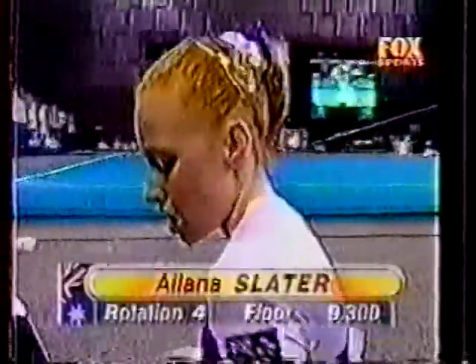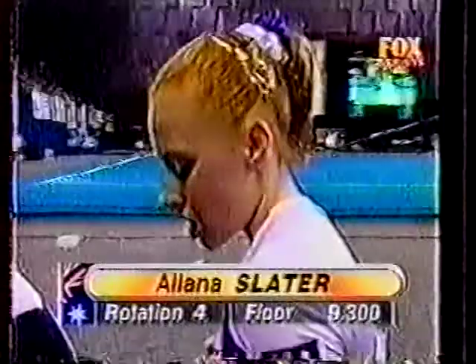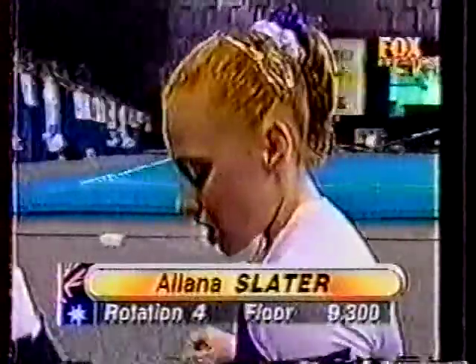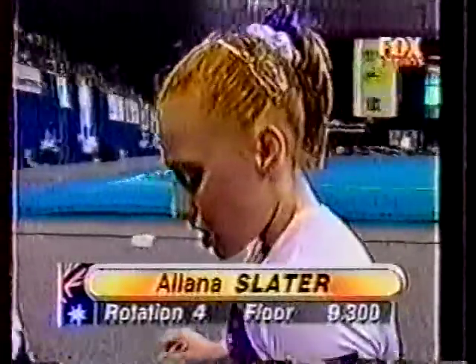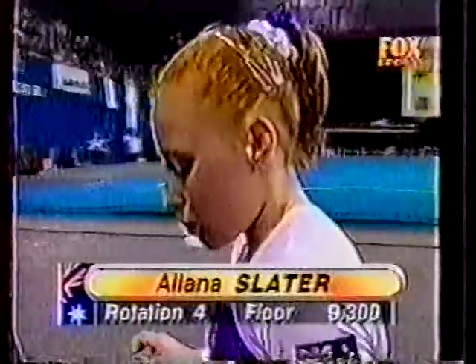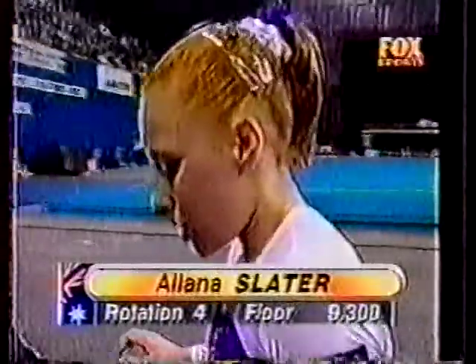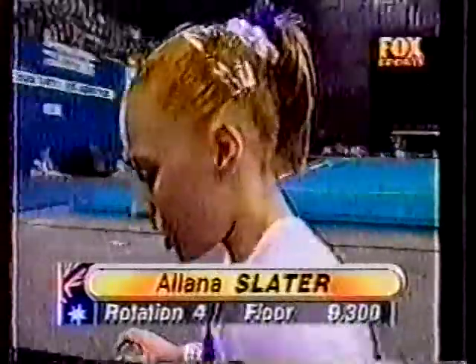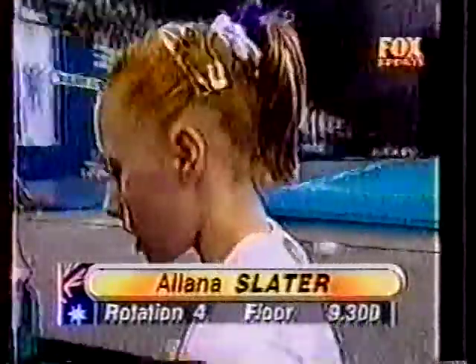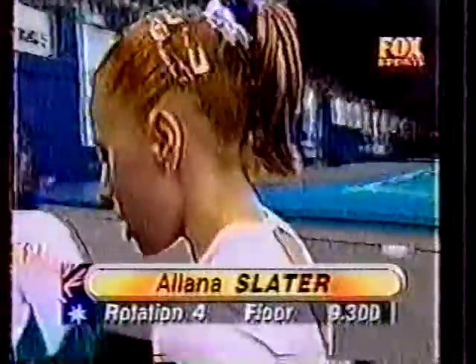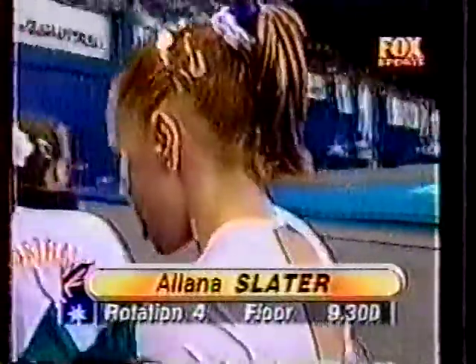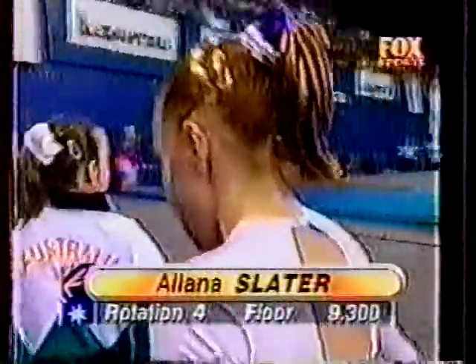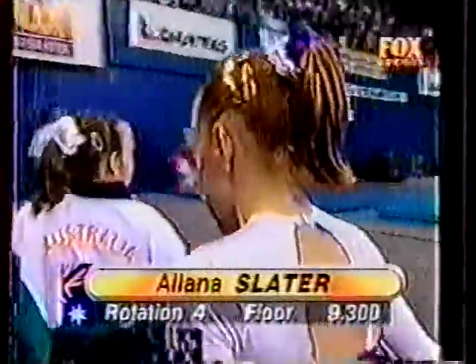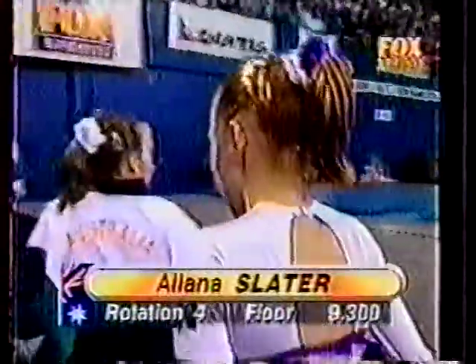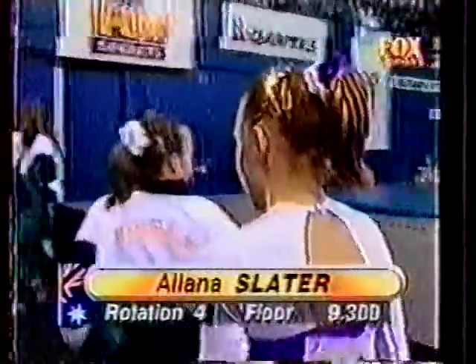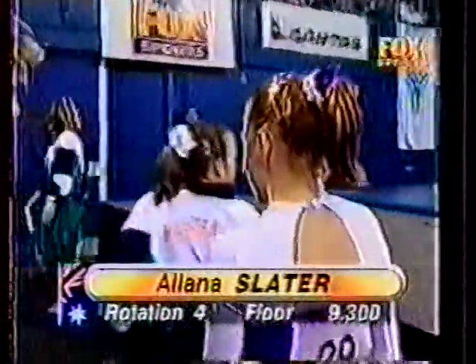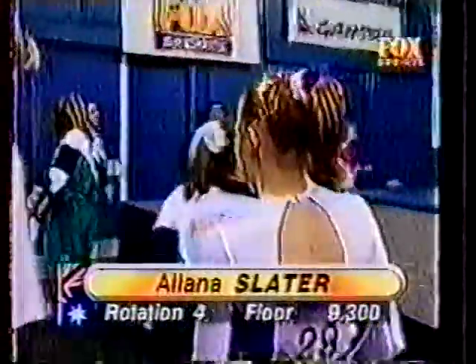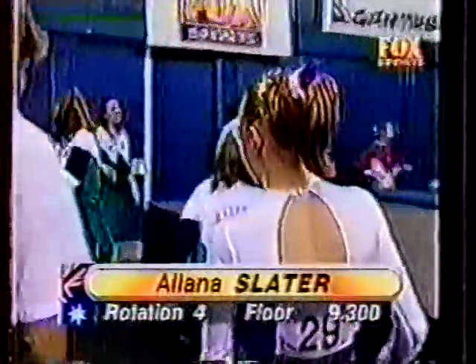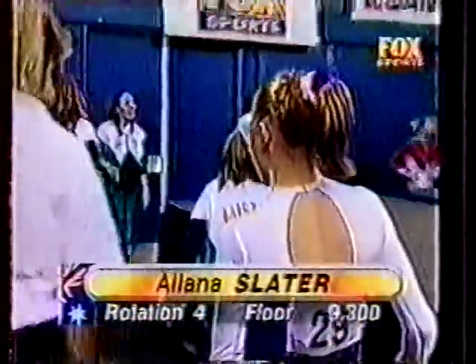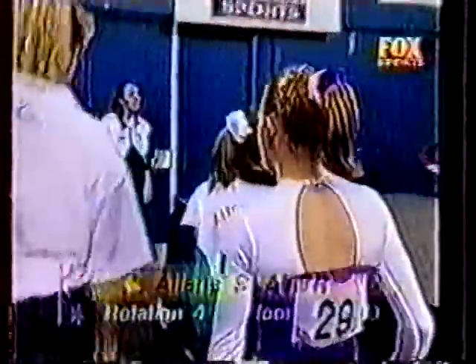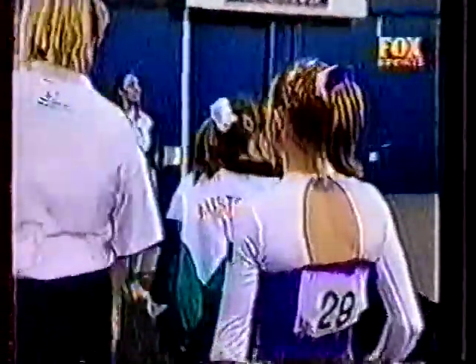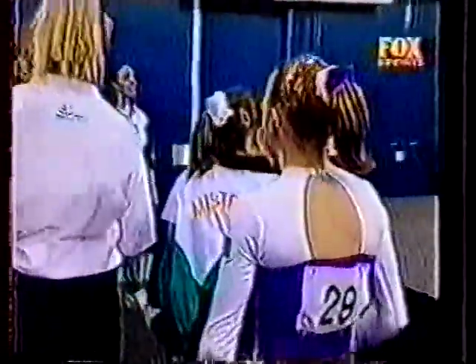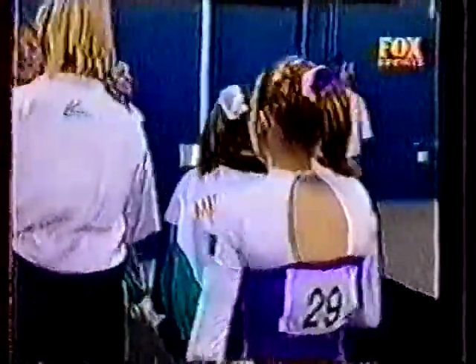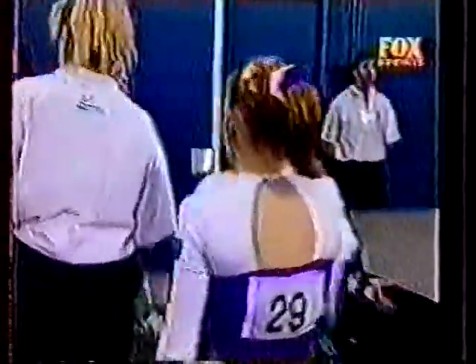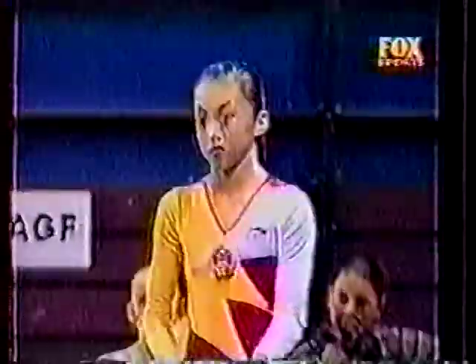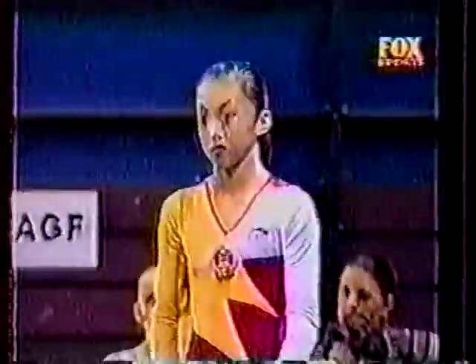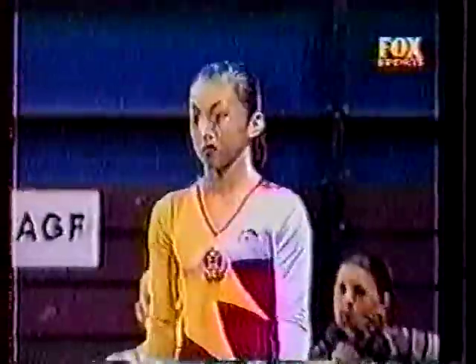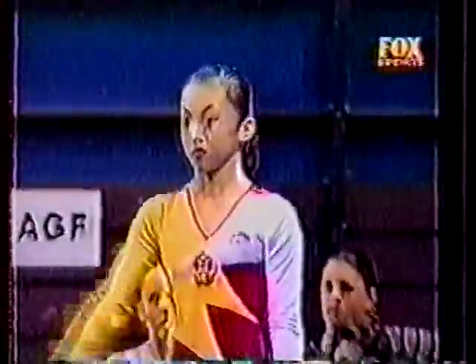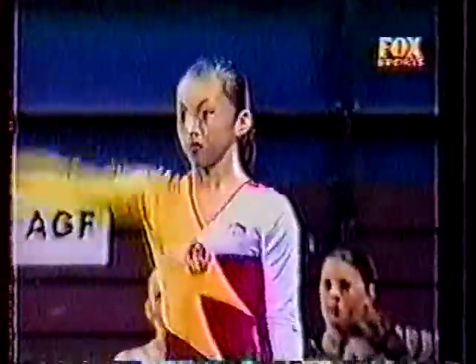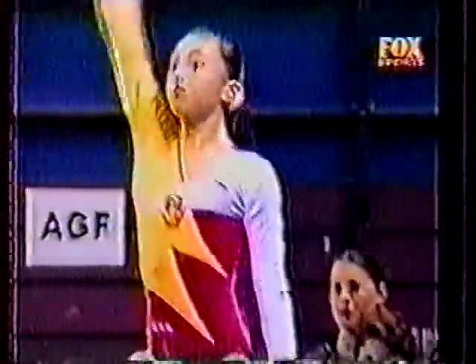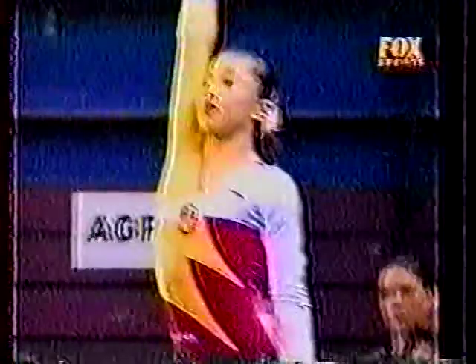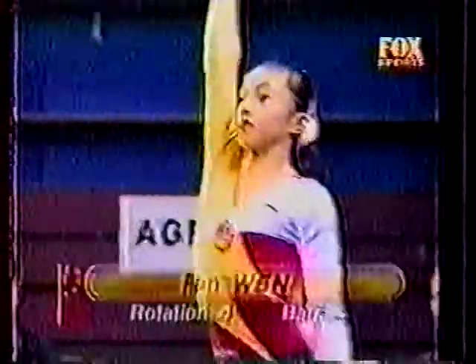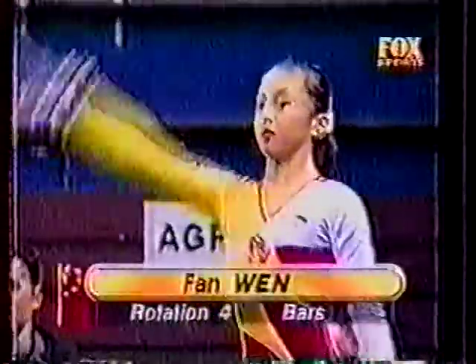Just waiting for the score, and there it is — Alana Slater, a 9.3 on the floor. On bars now, the Chinese girls are now on for their work on the bars.